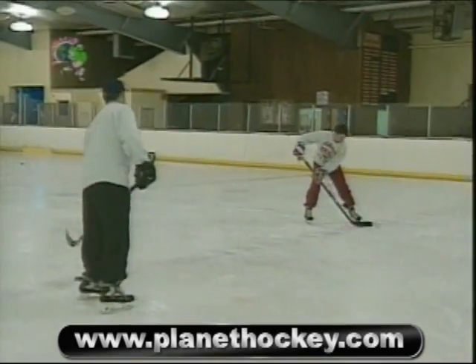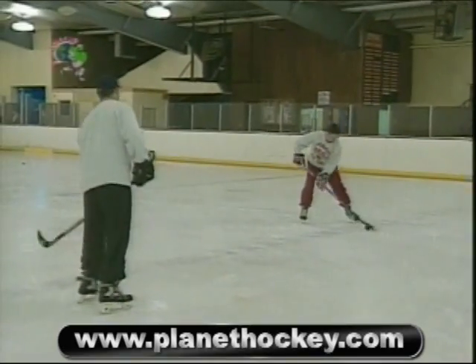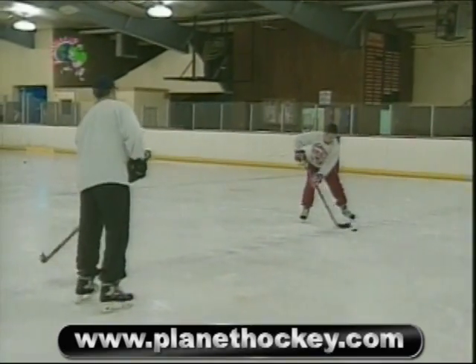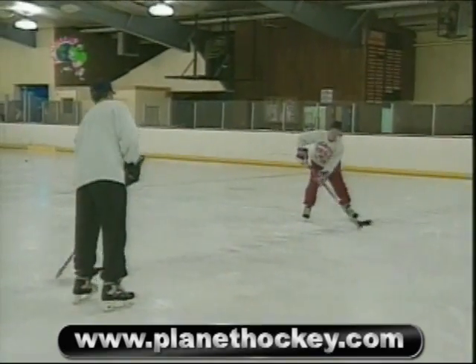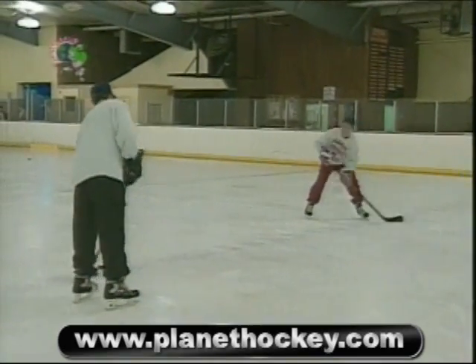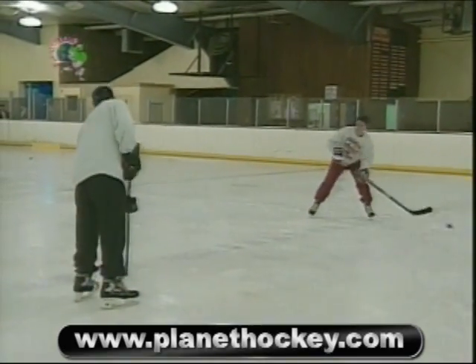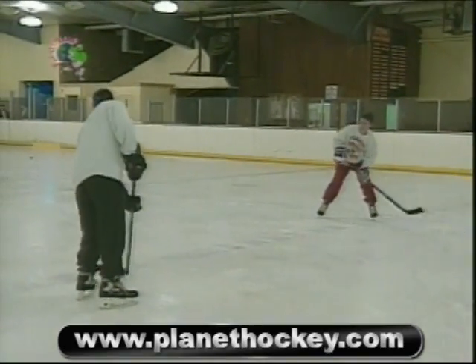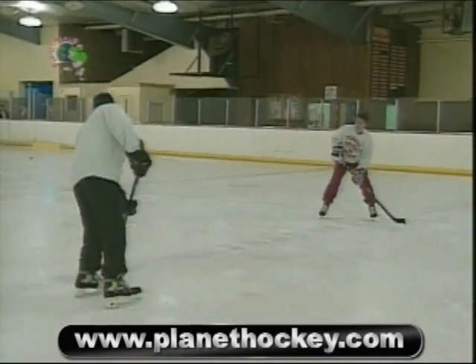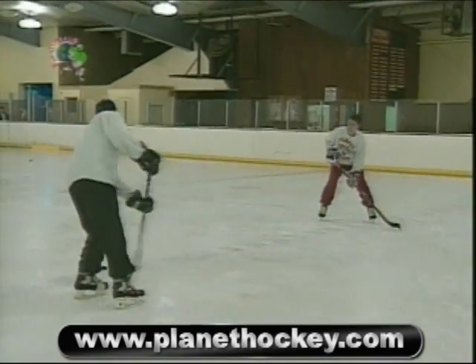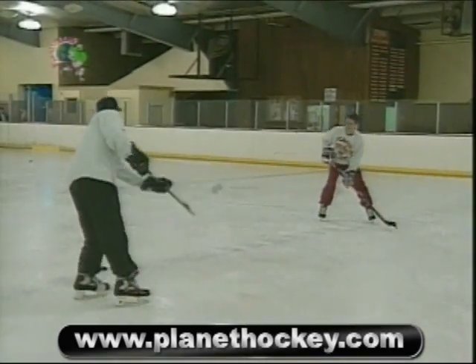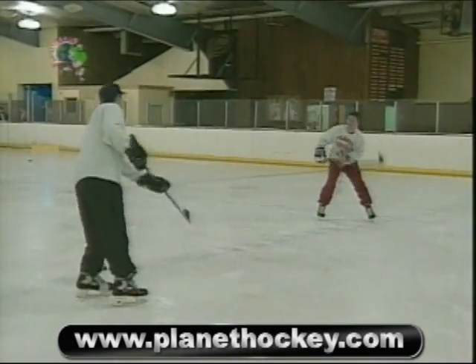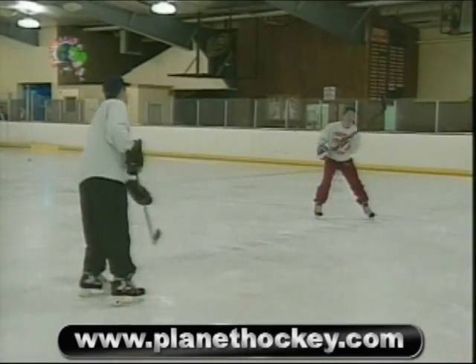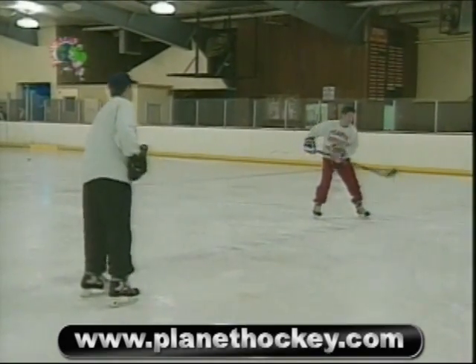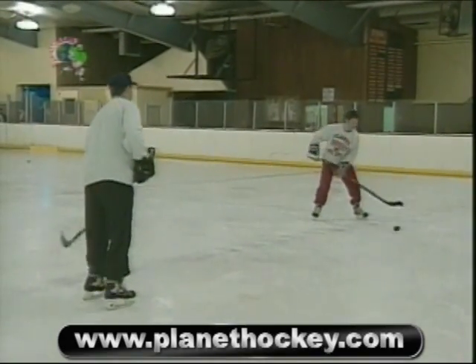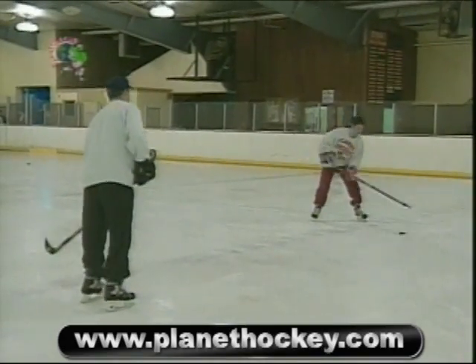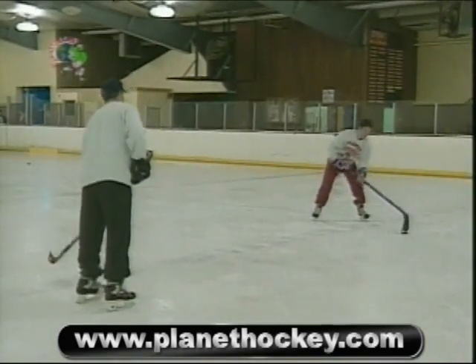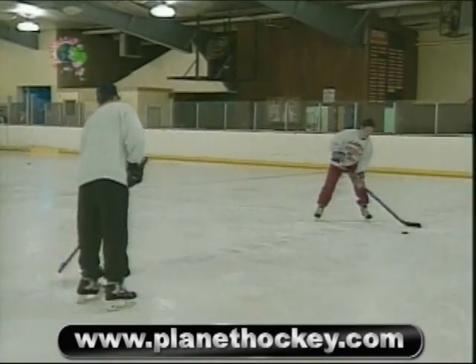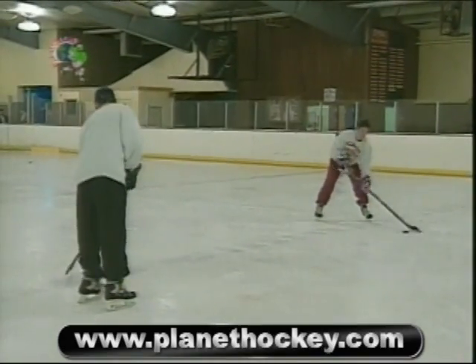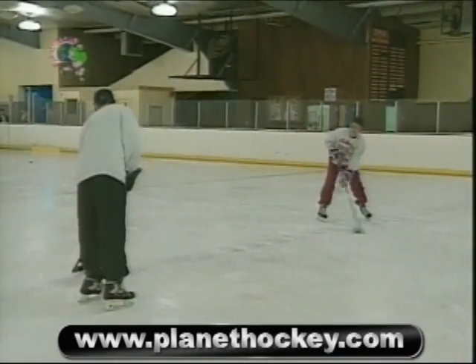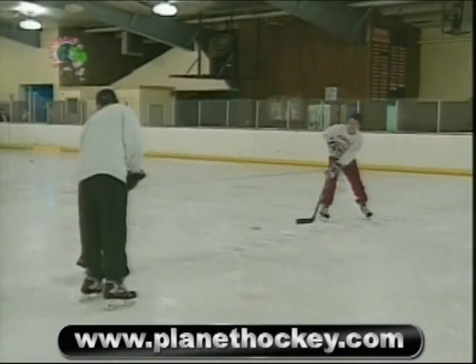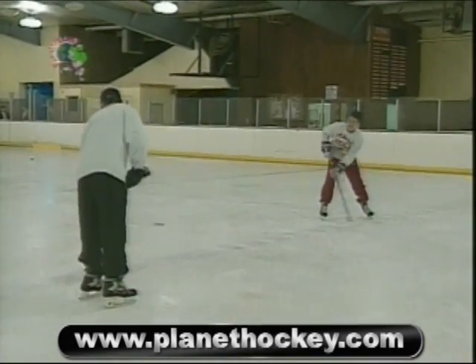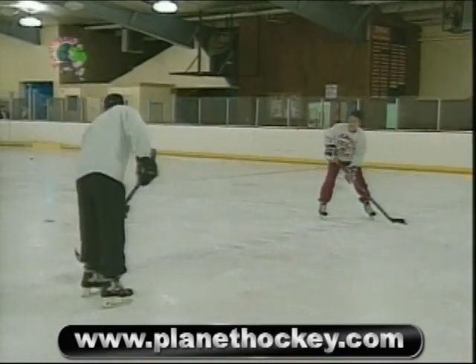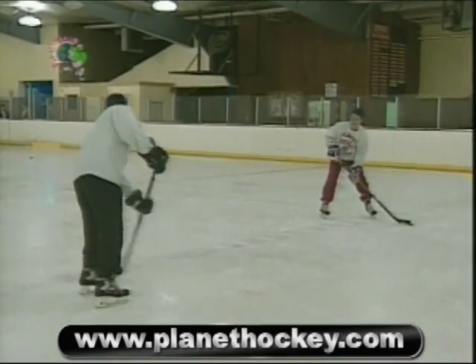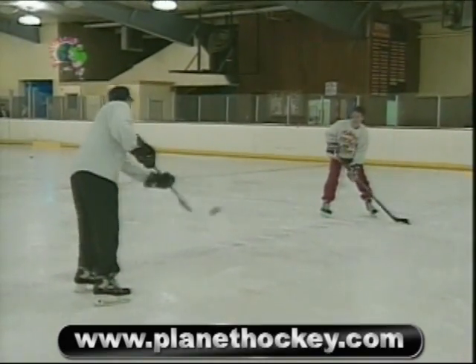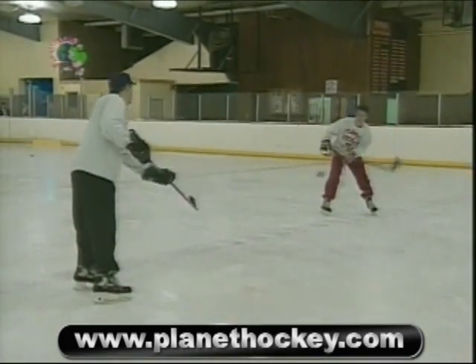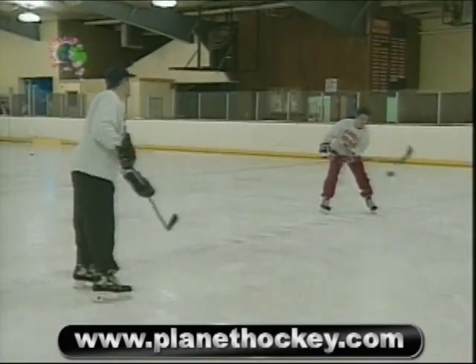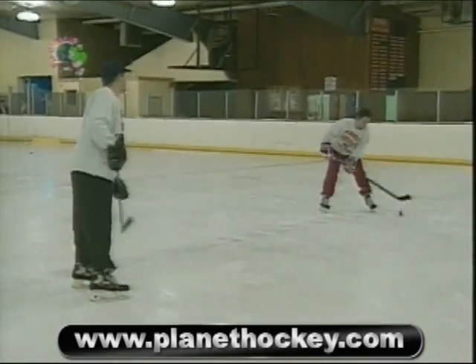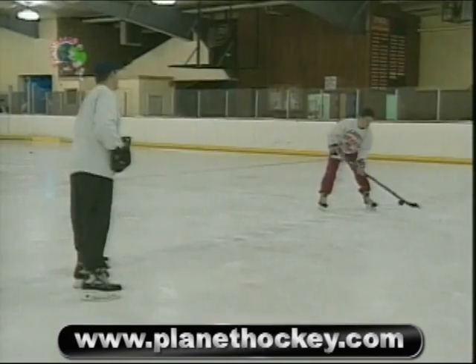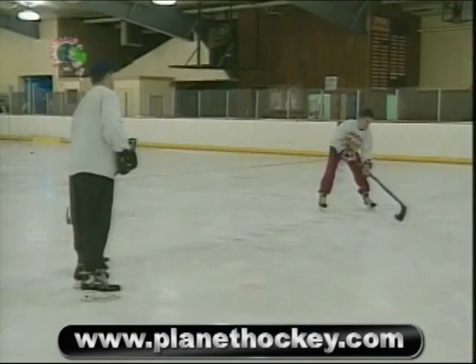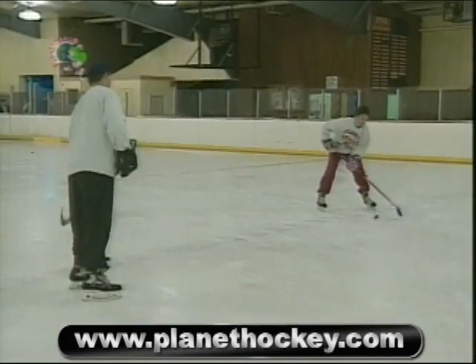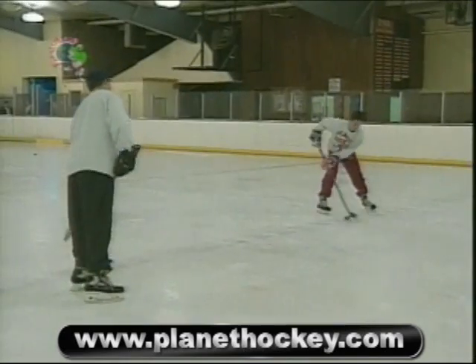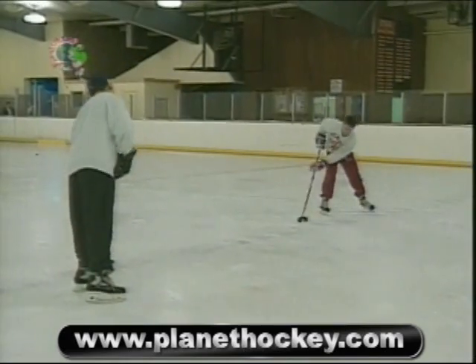Here are a few fancy ways to receive the puck. Practice these to develop your eye-hand coordination and feel for the puck.